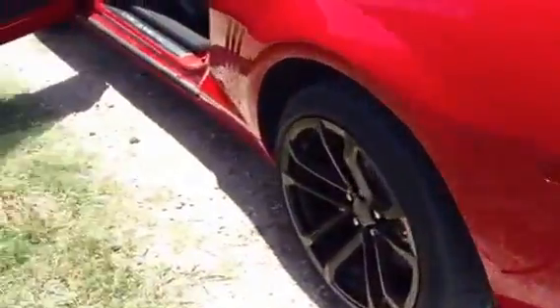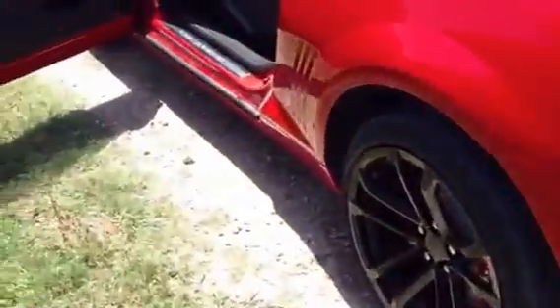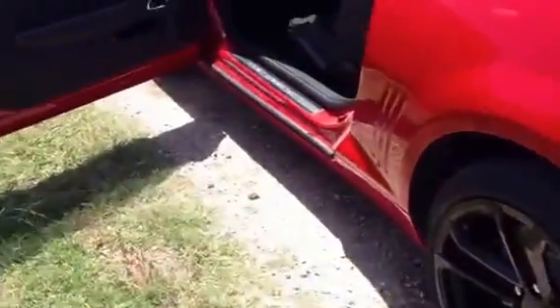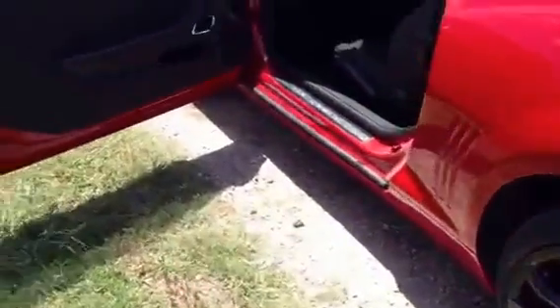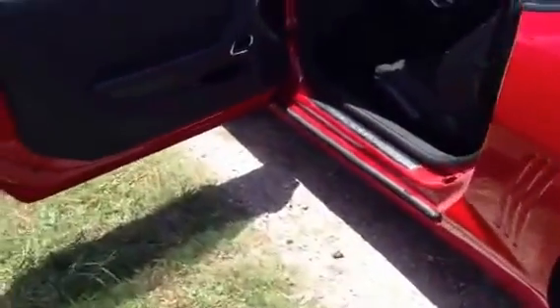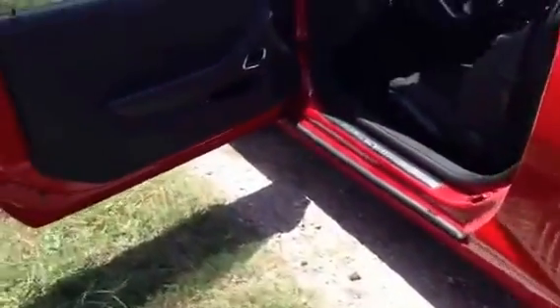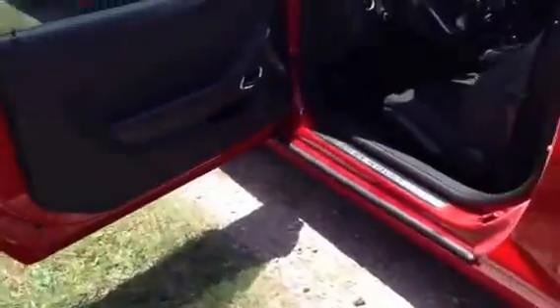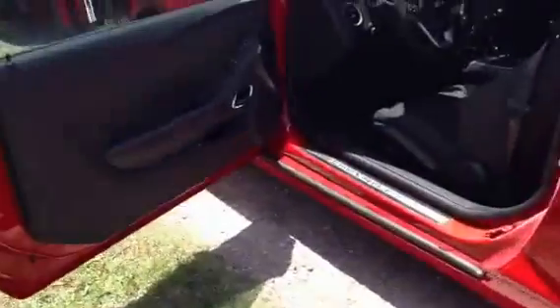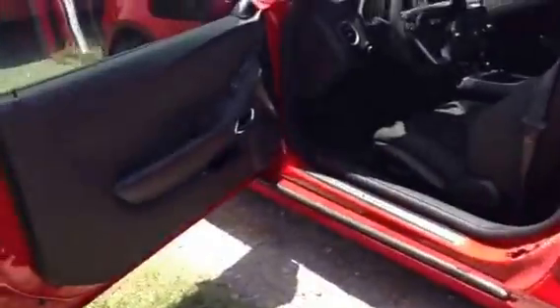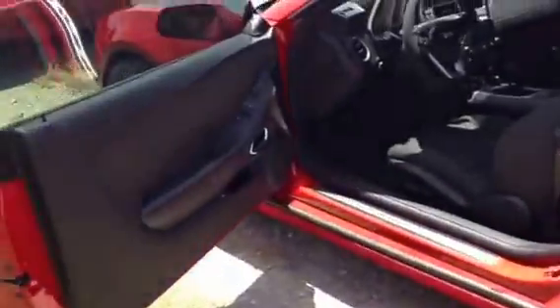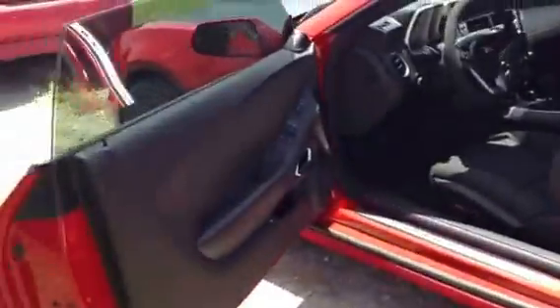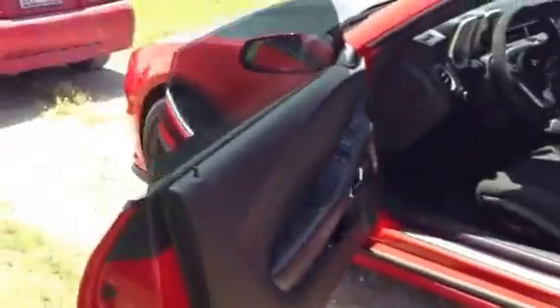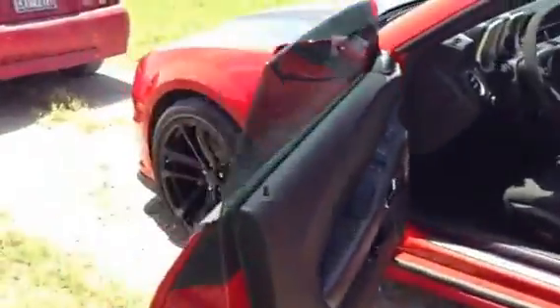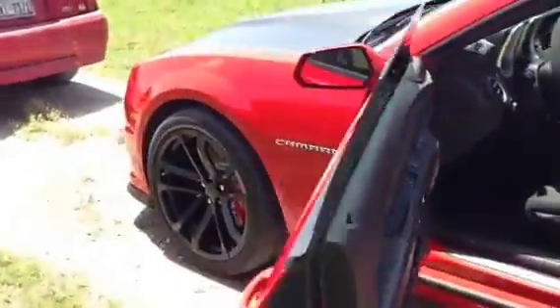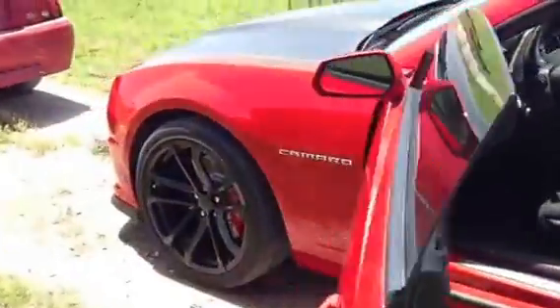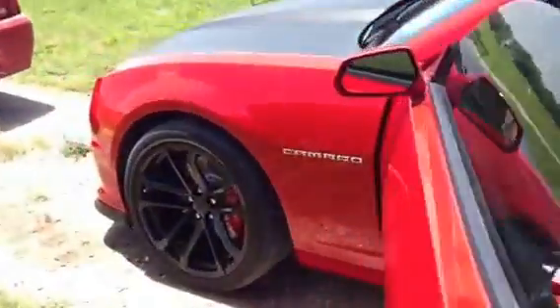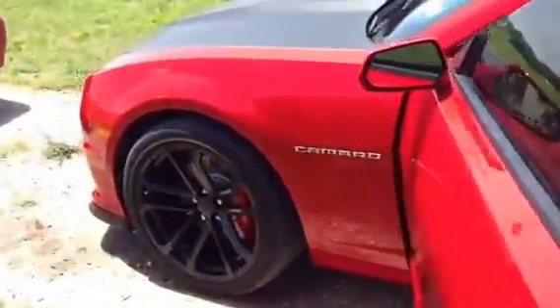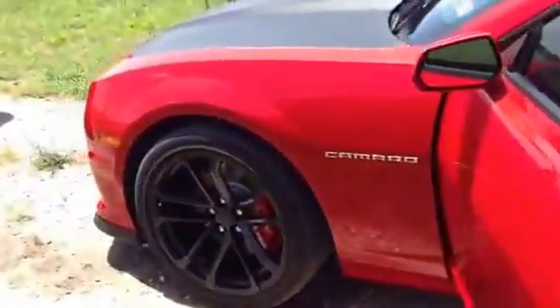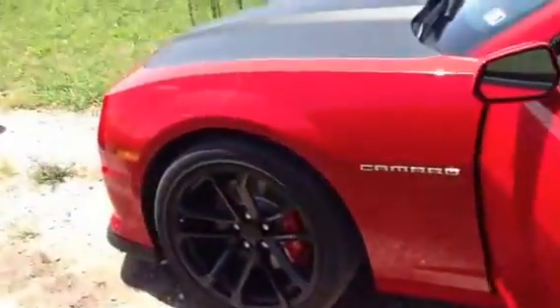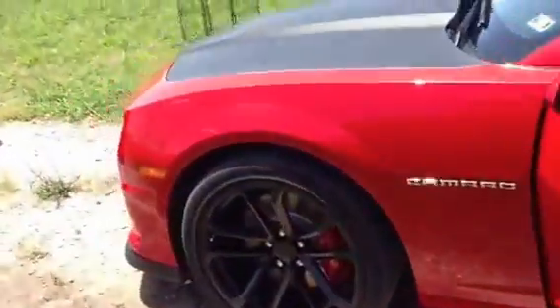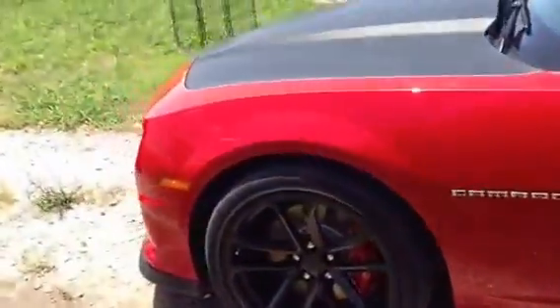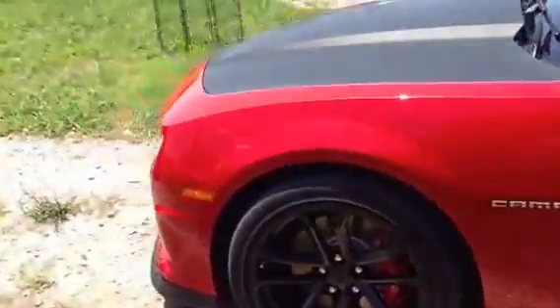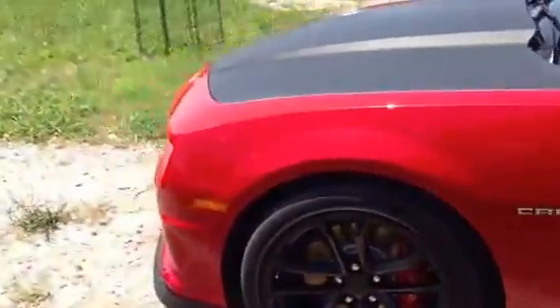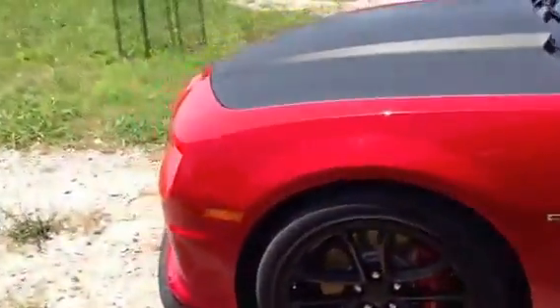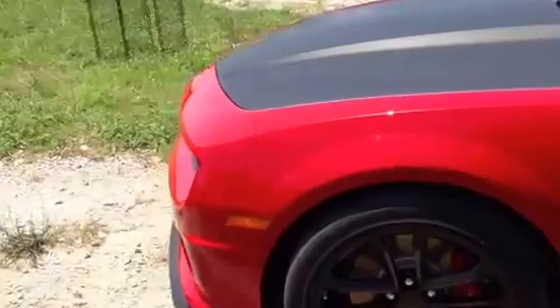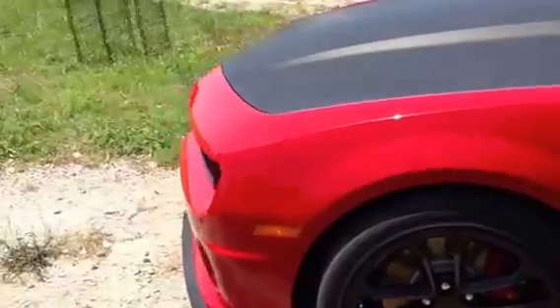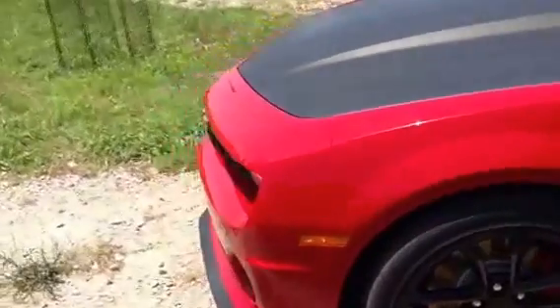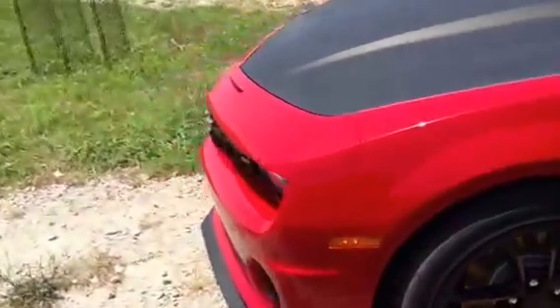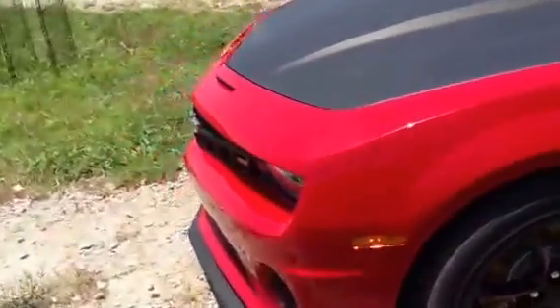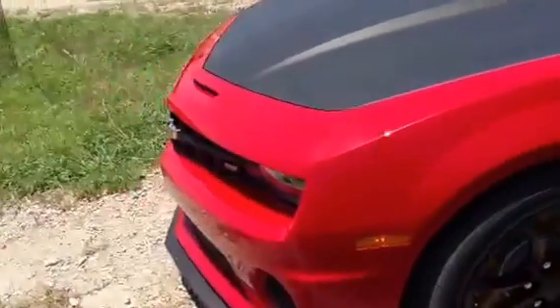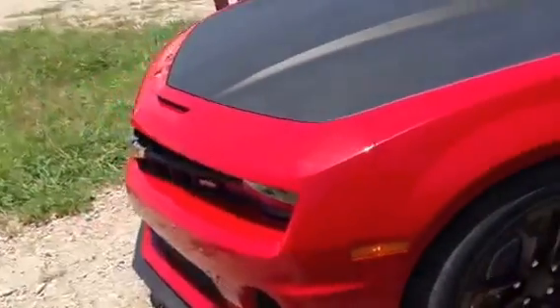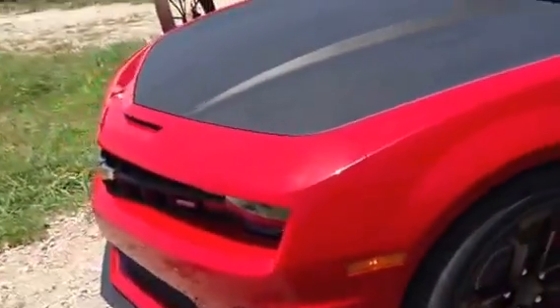Then back up front, the halos — I'm sure everybody knows what a set of halos looks like.